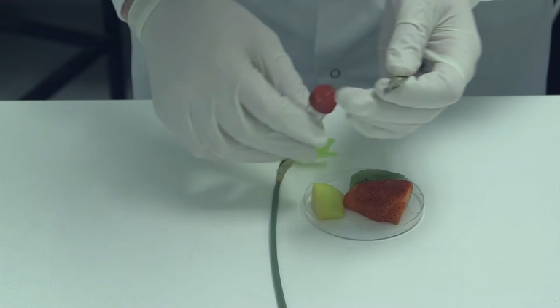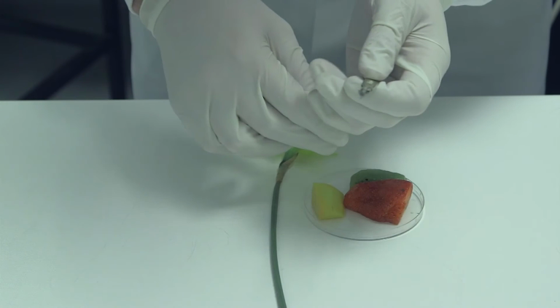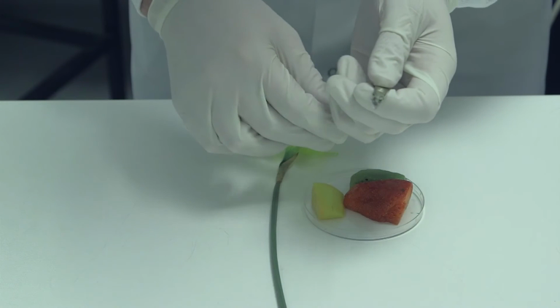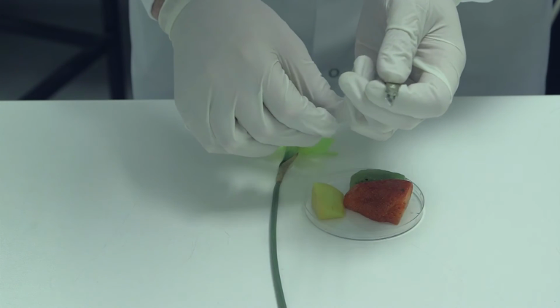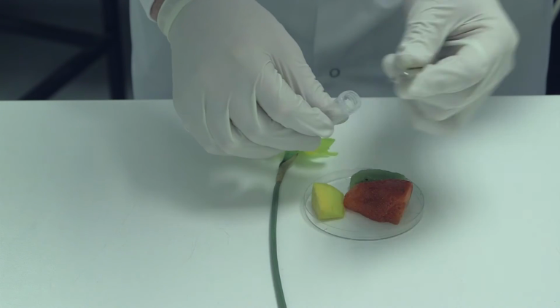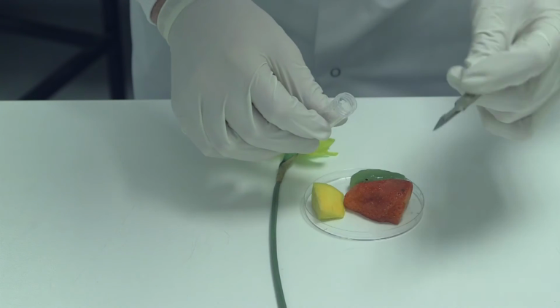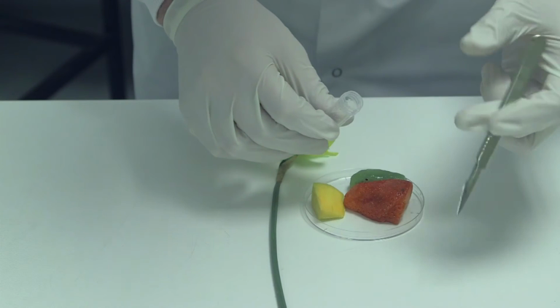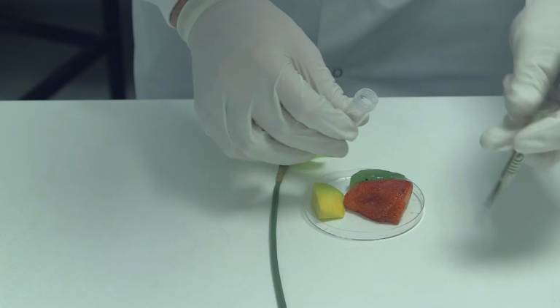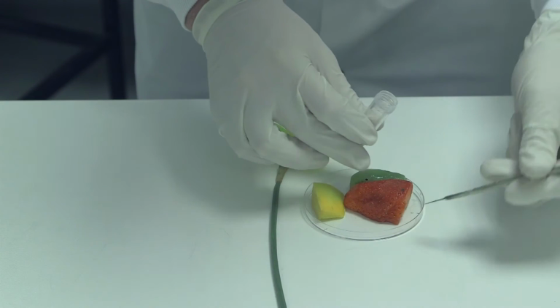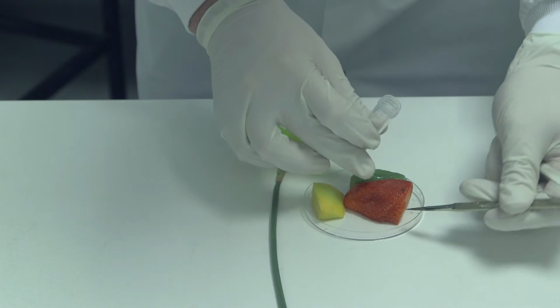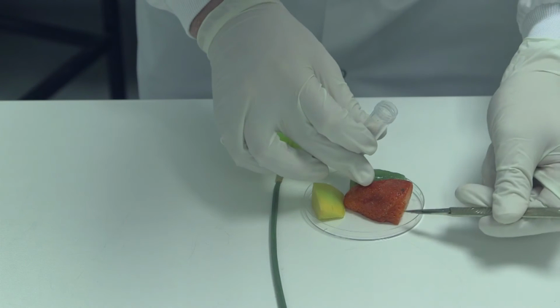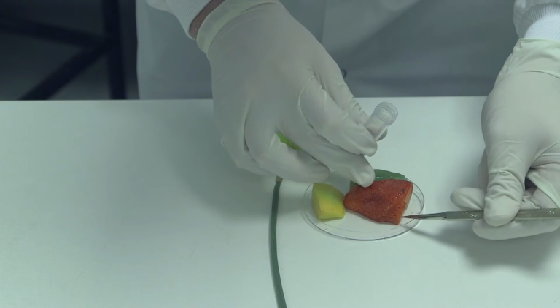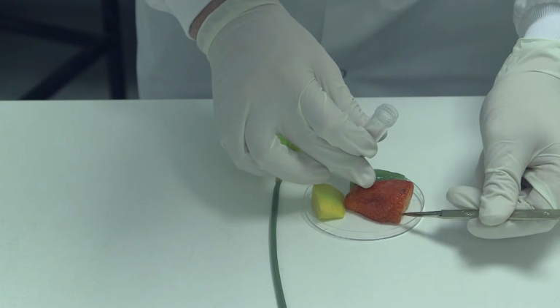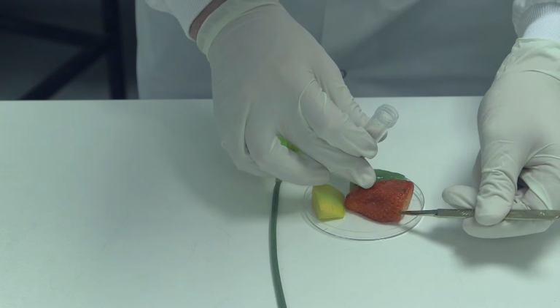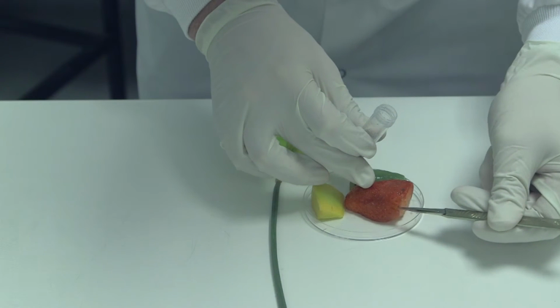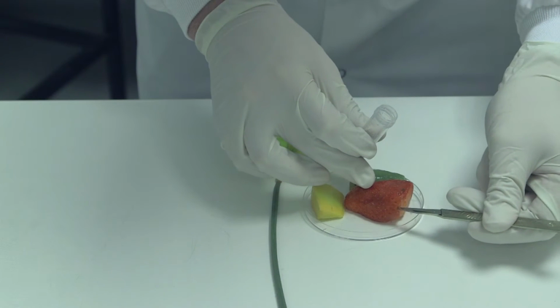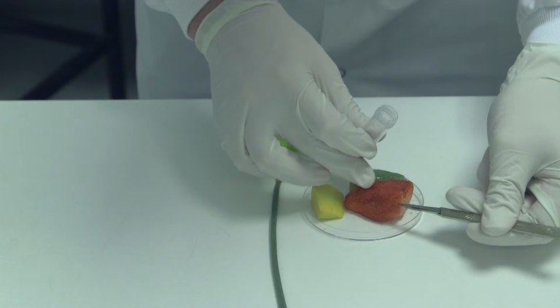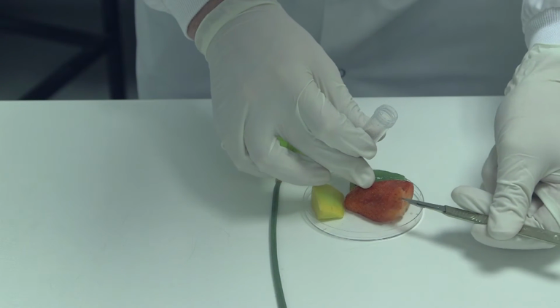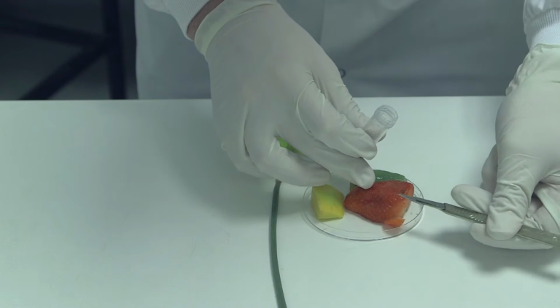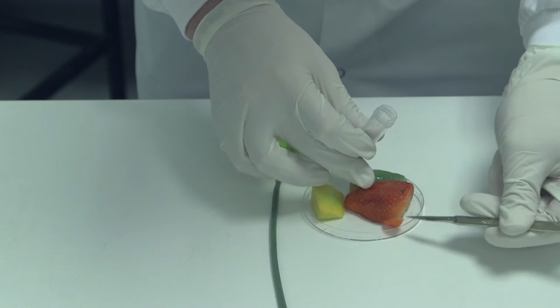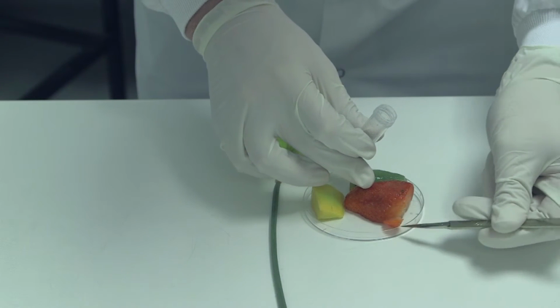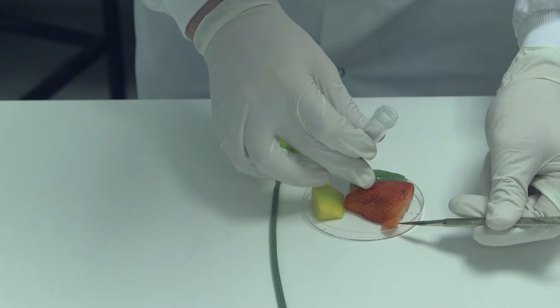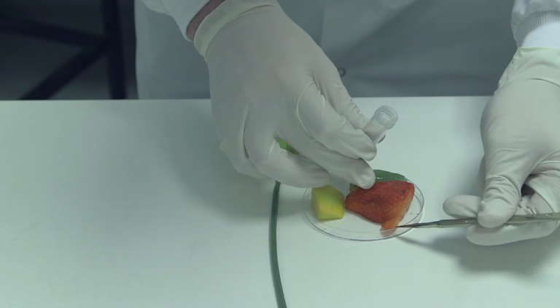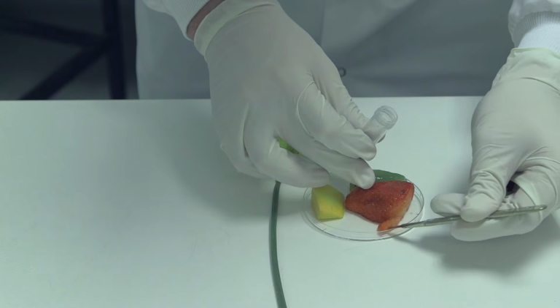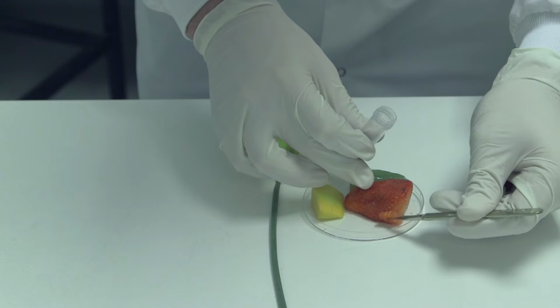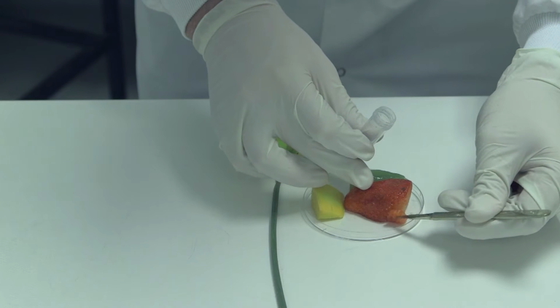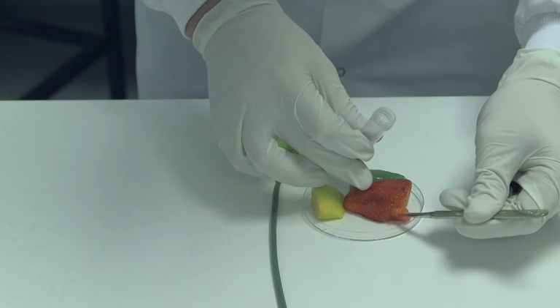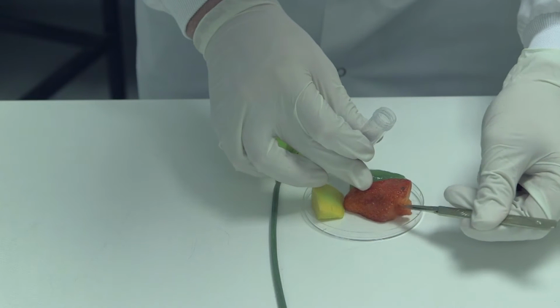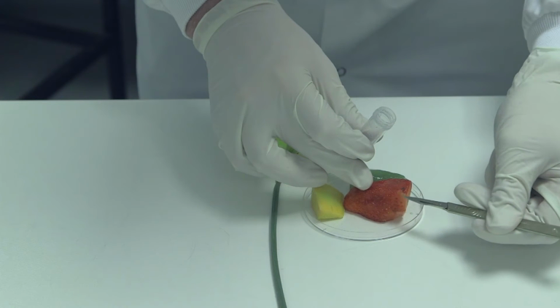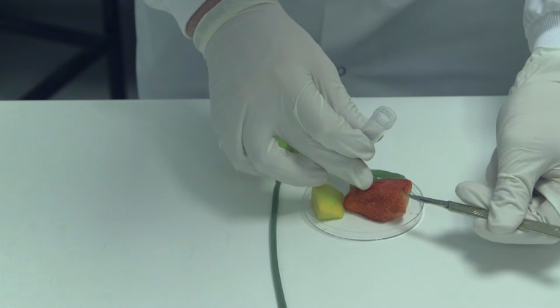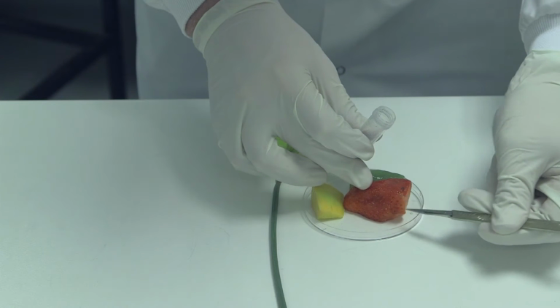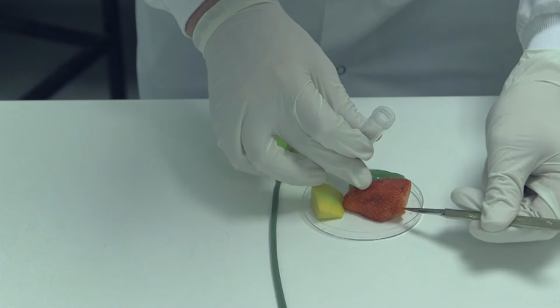Cut a piece of fruit or leaf material and add to the bijou, which contains the extraction buffer and ball berry.